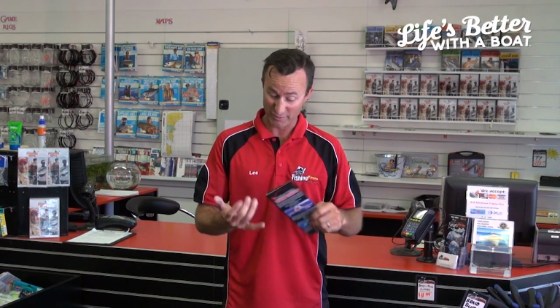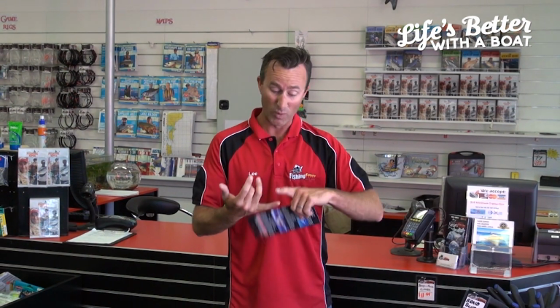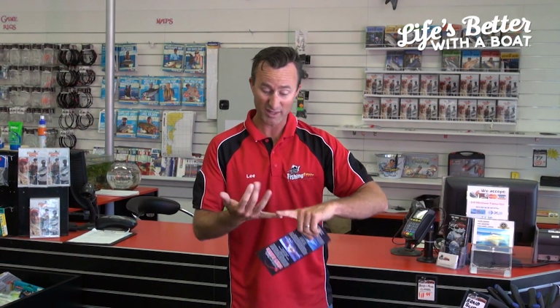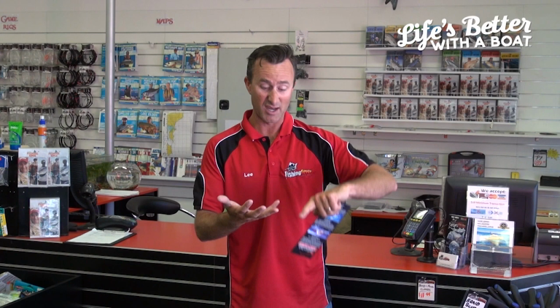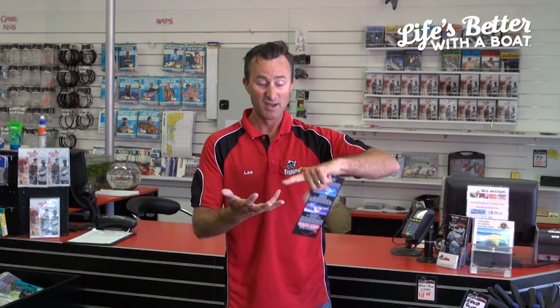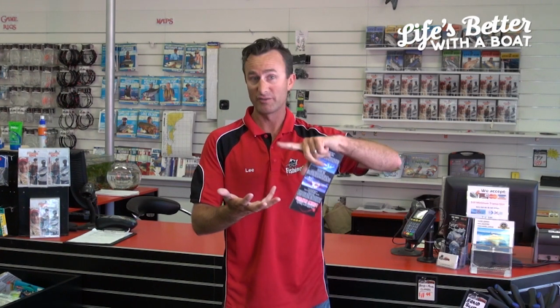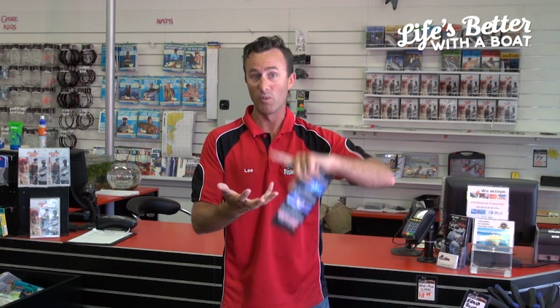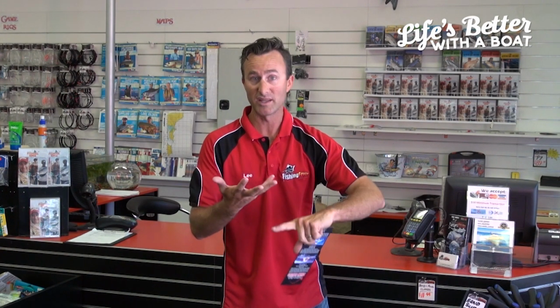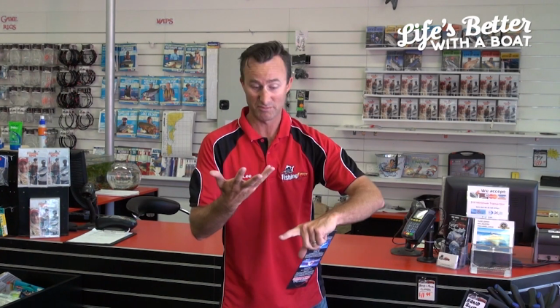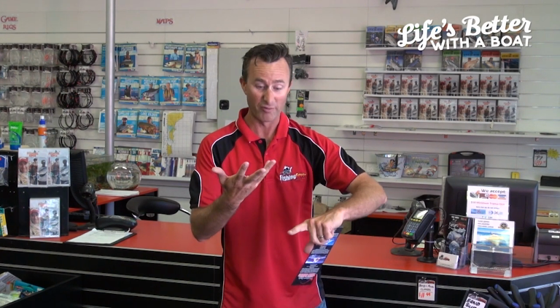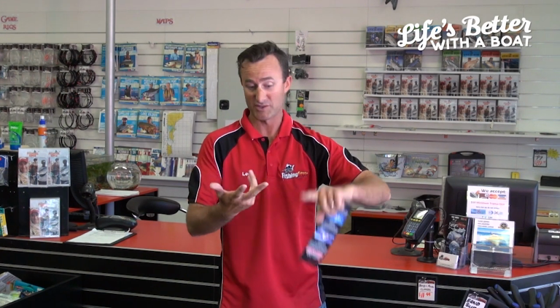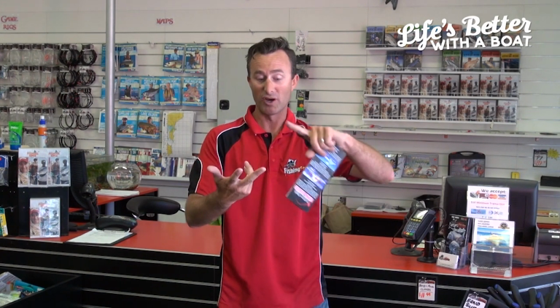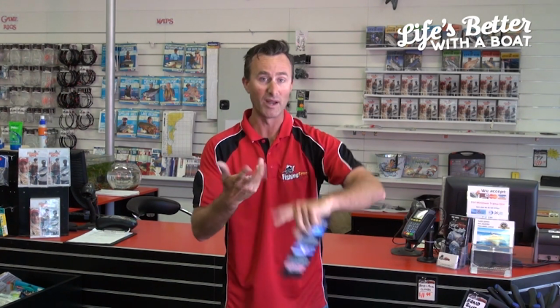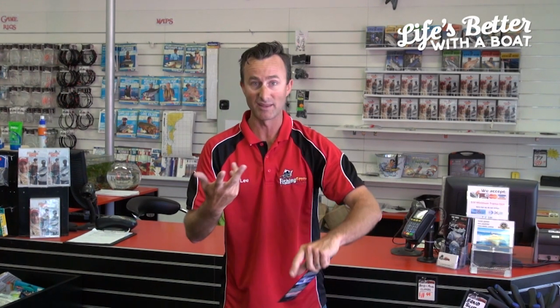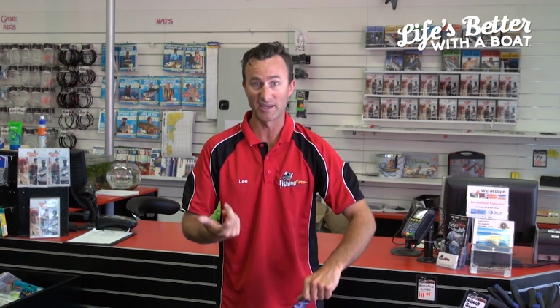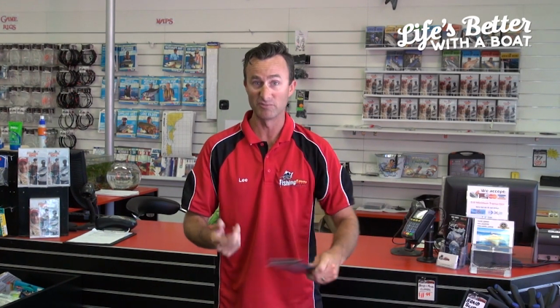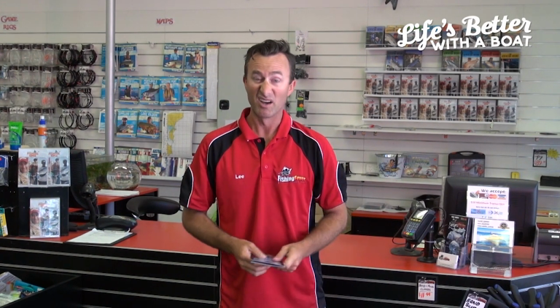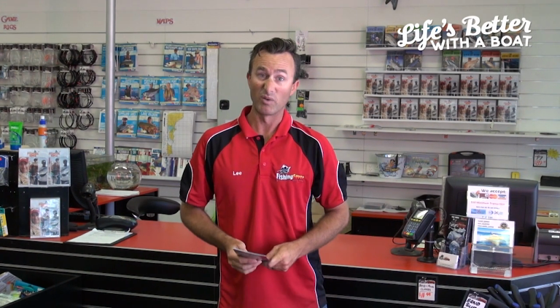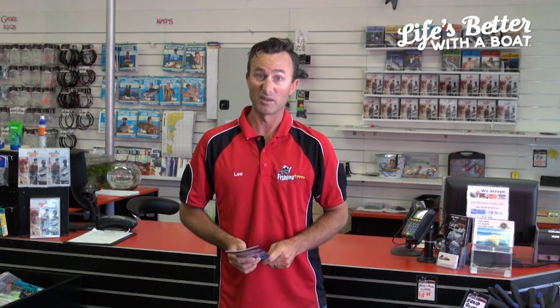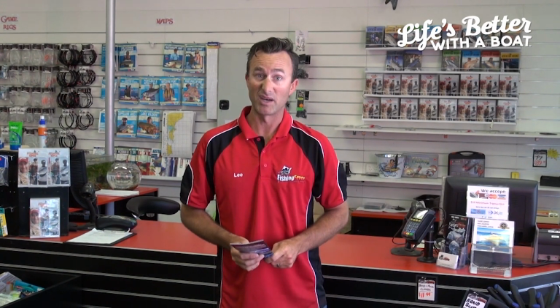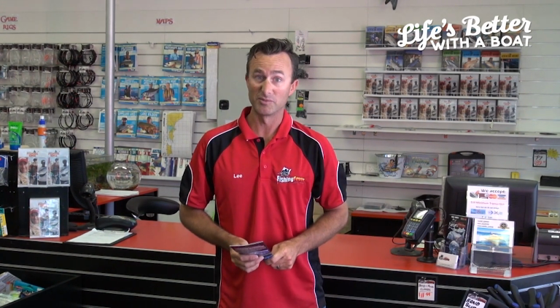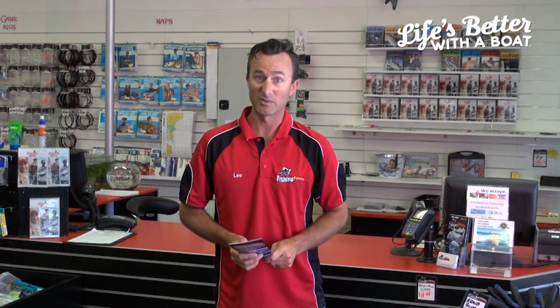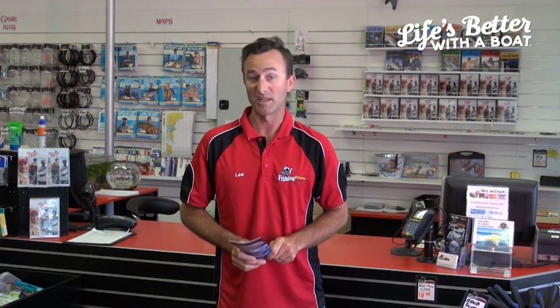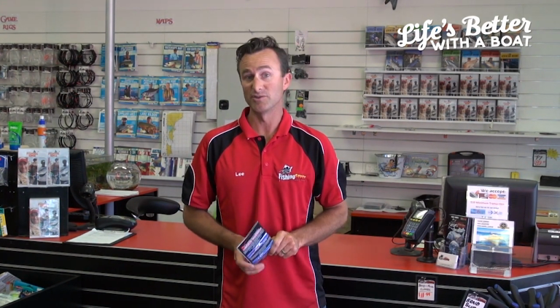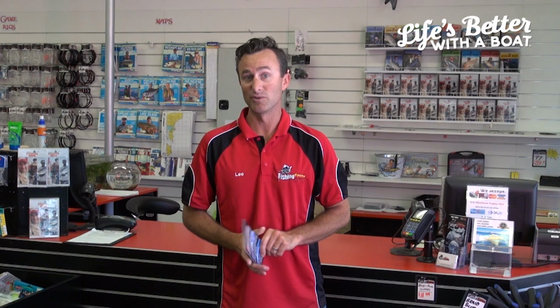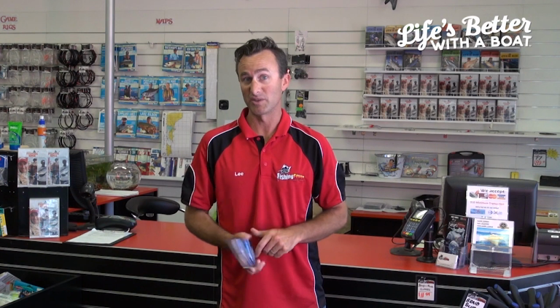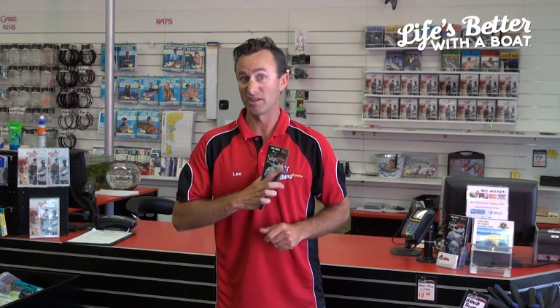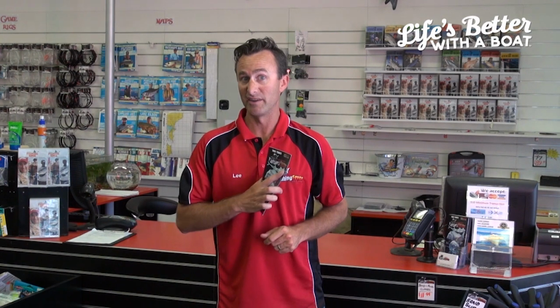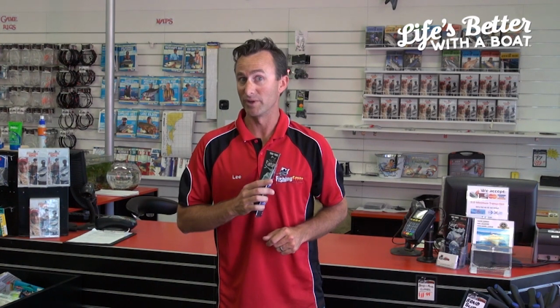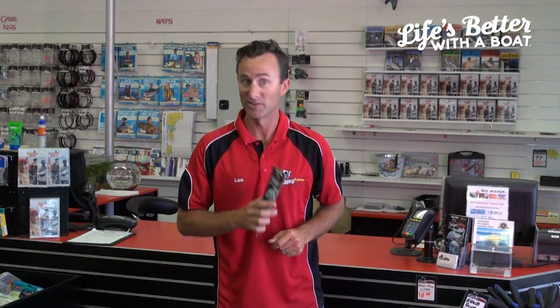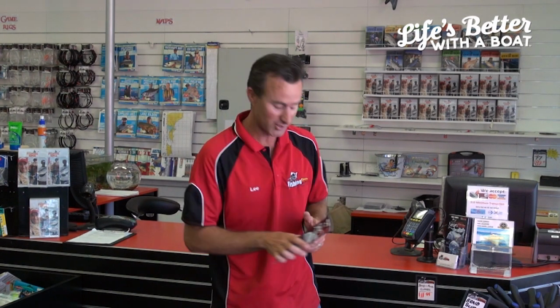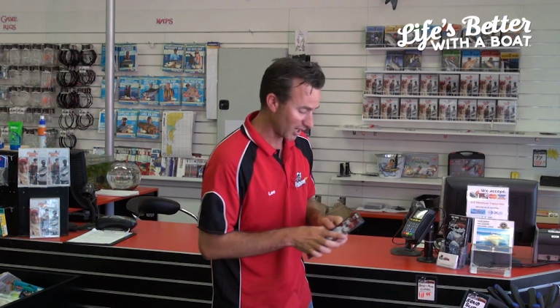I've got one in the car, one in the office, one in the lounge room, and one in the bathroom so that when the kids are annoying me I can go in there and read the tide chart.